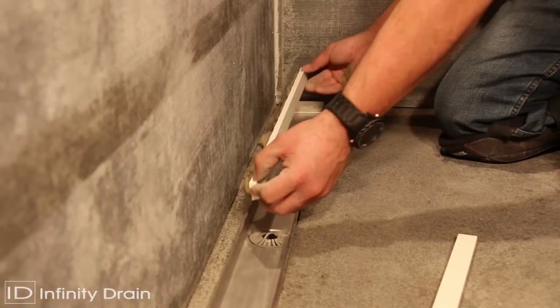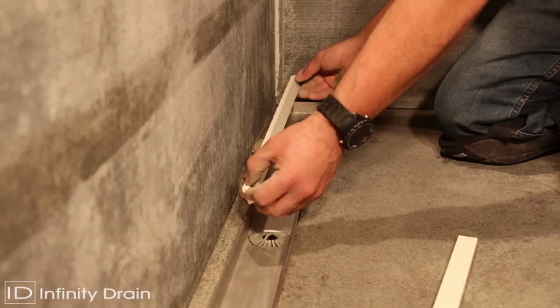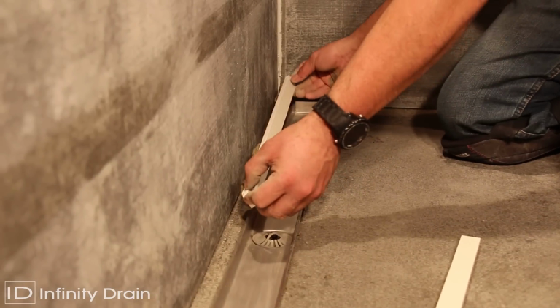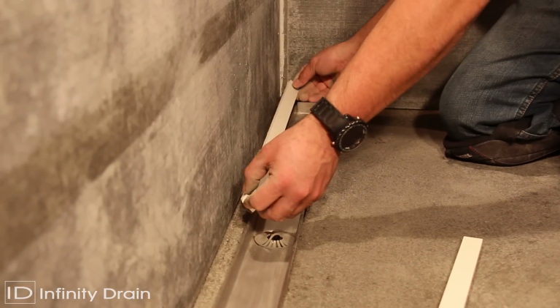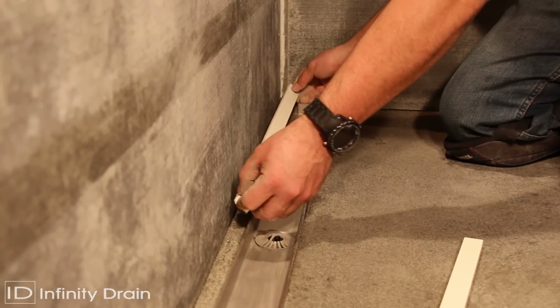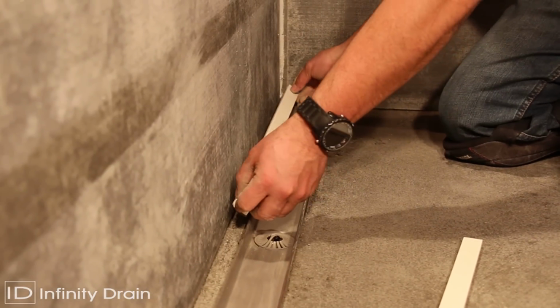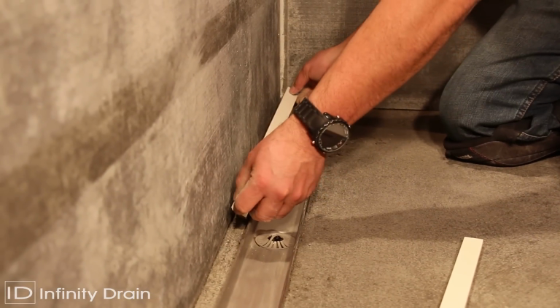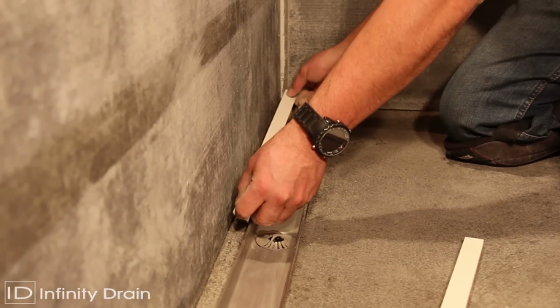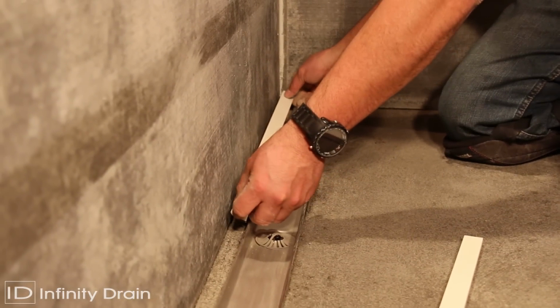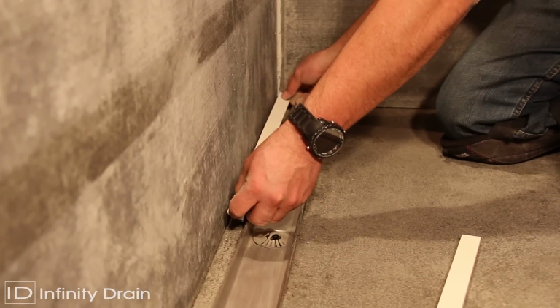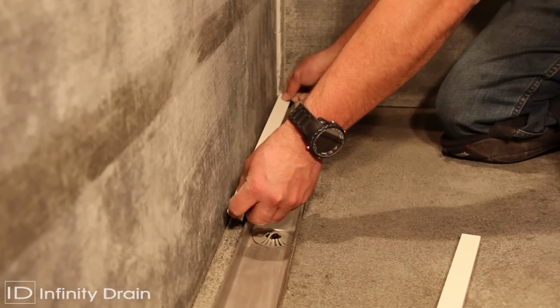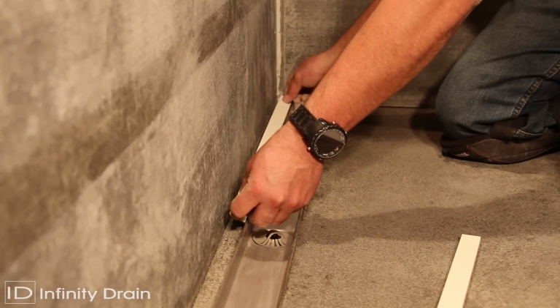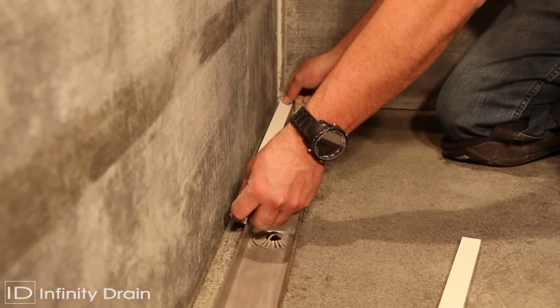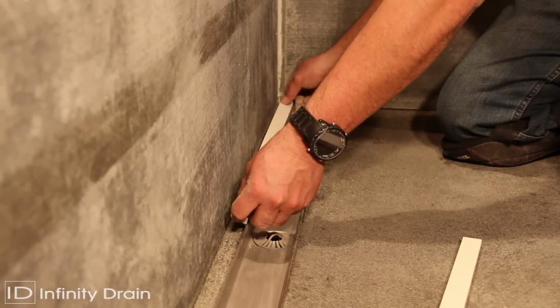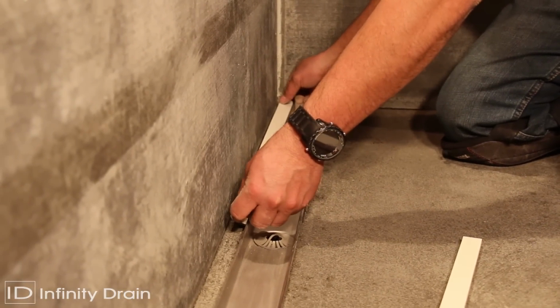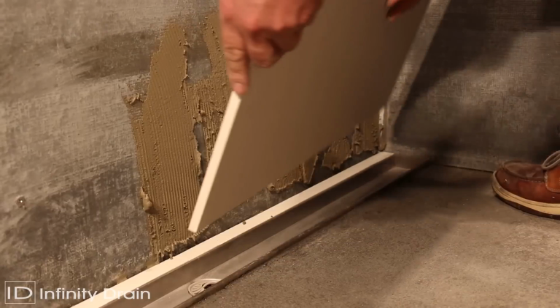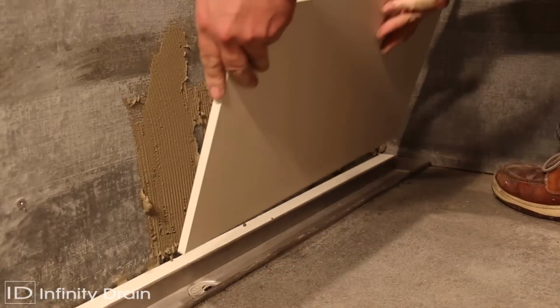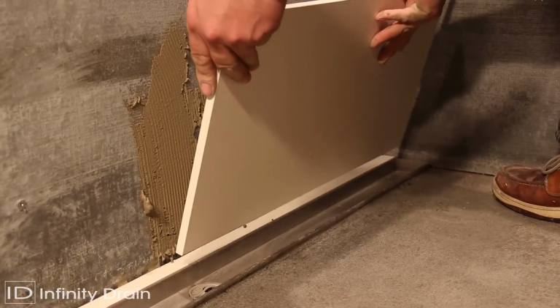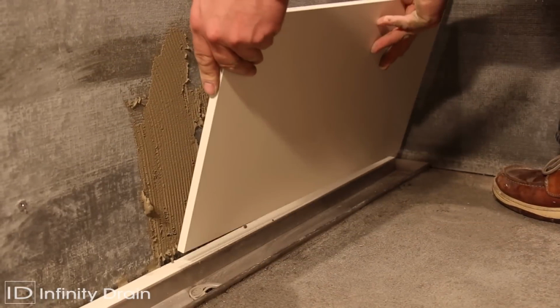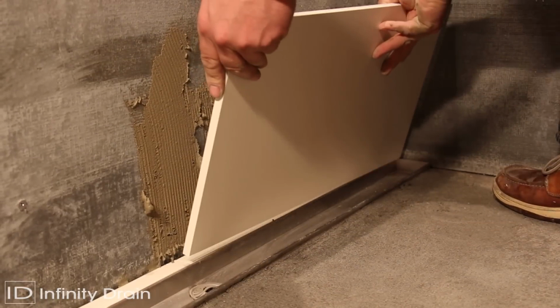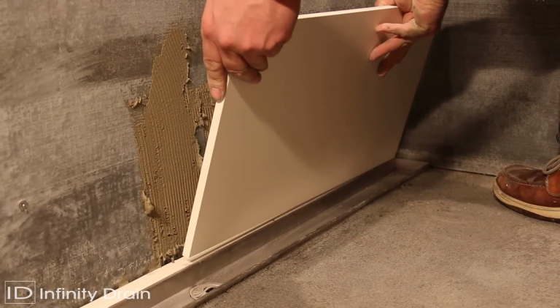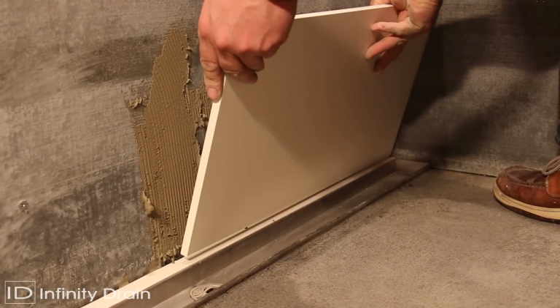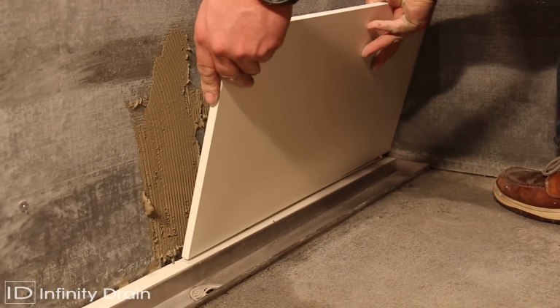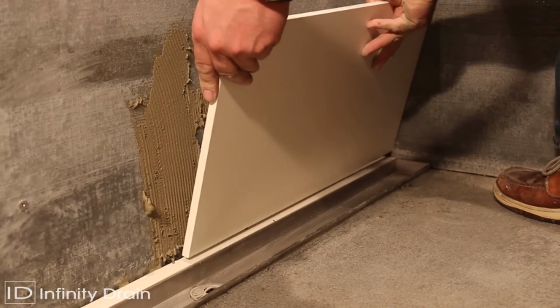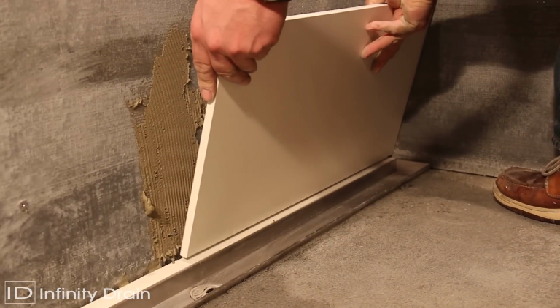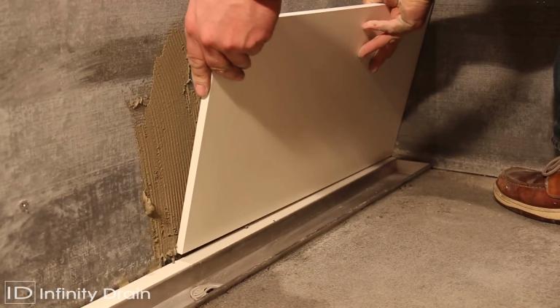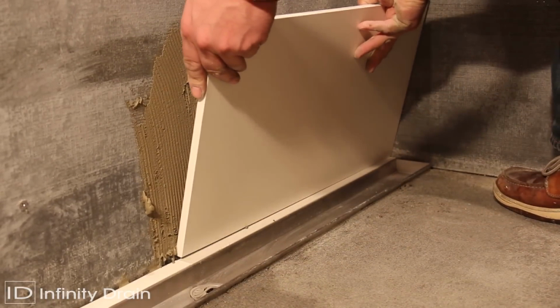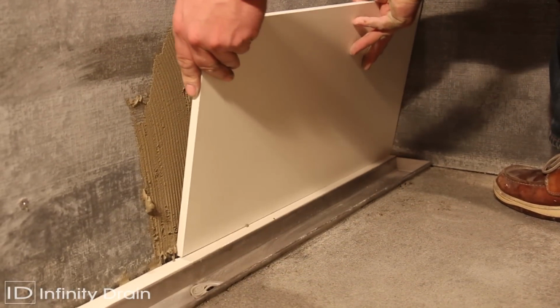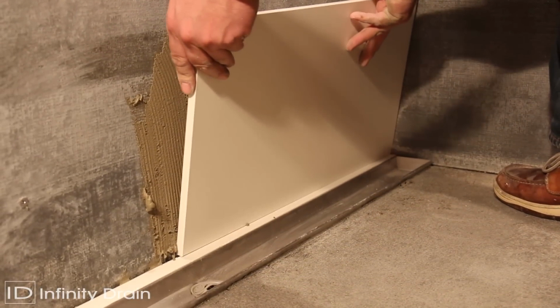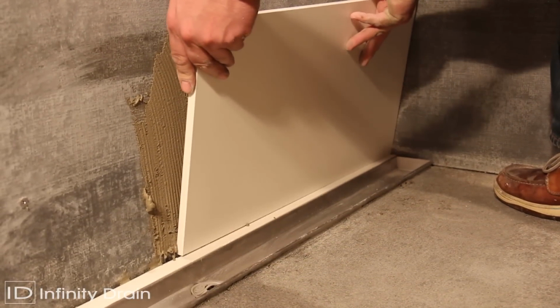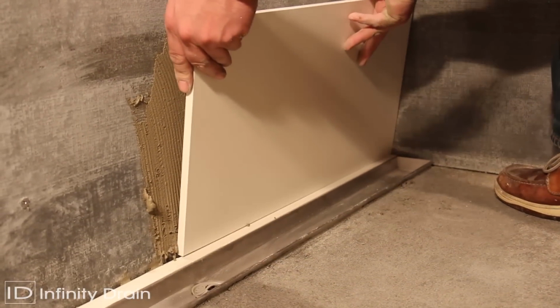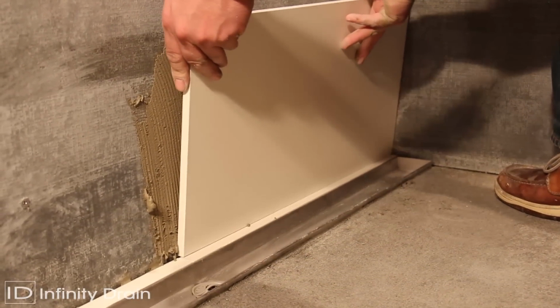Lay thinset and tile to the edge of the stainless steel channel. Do not allow the tile to finish on top of the channel.